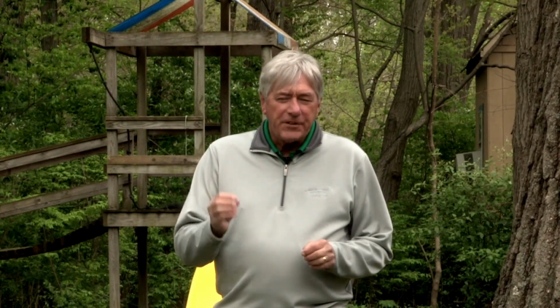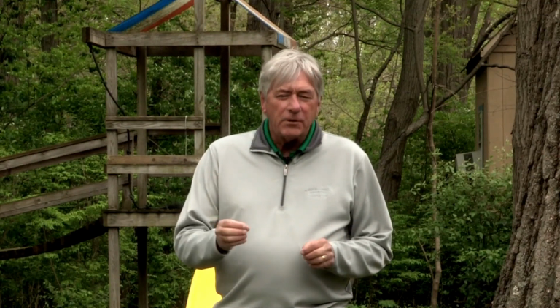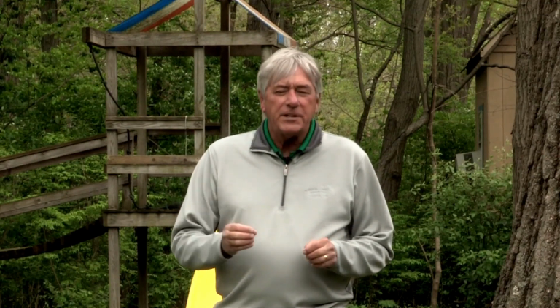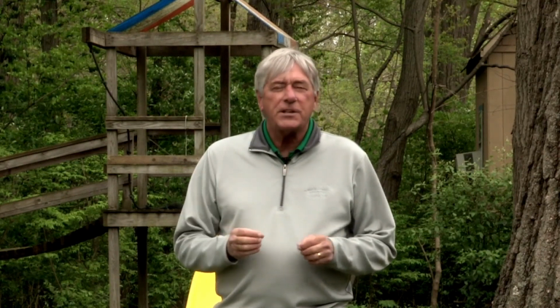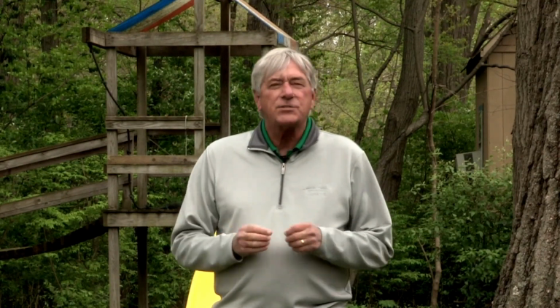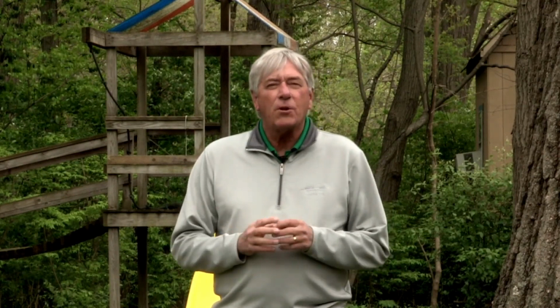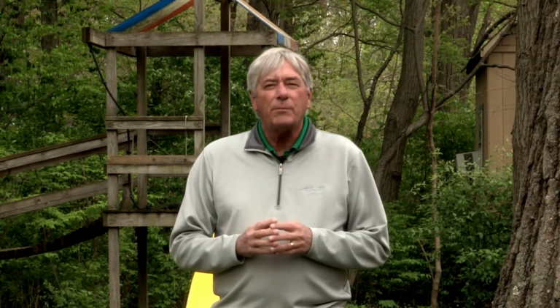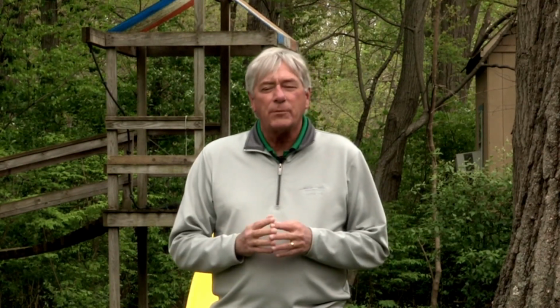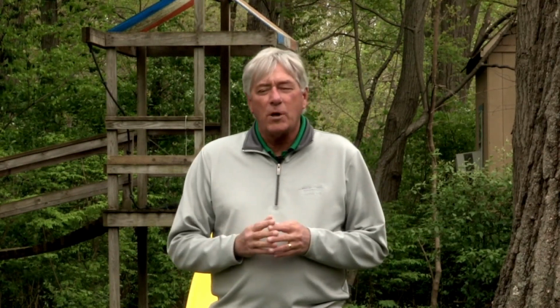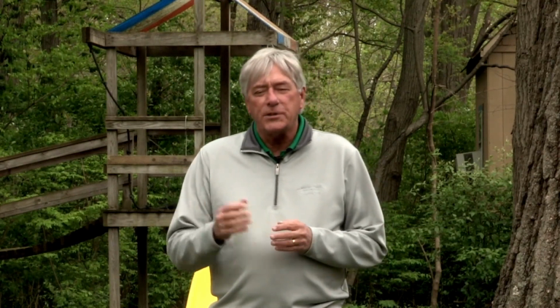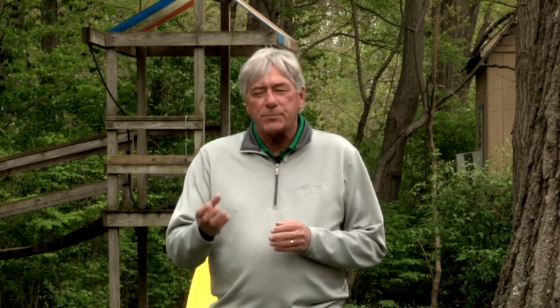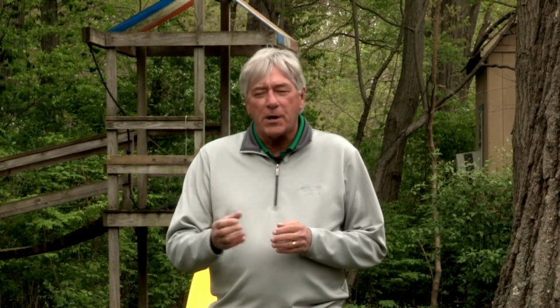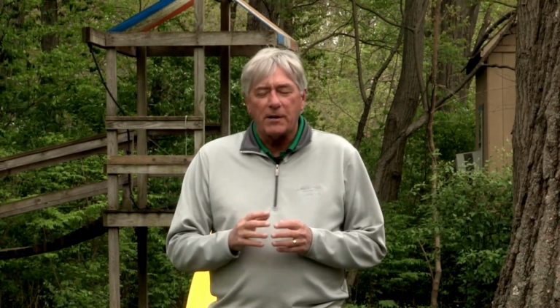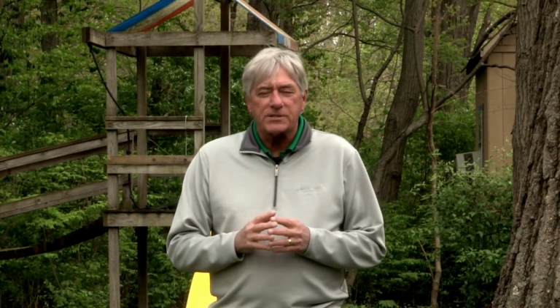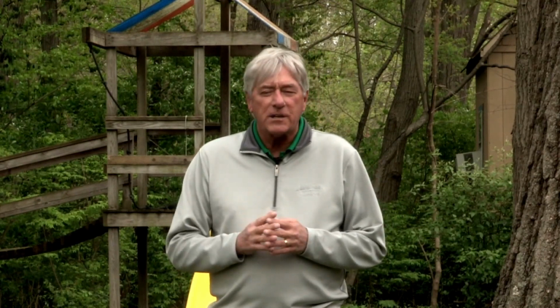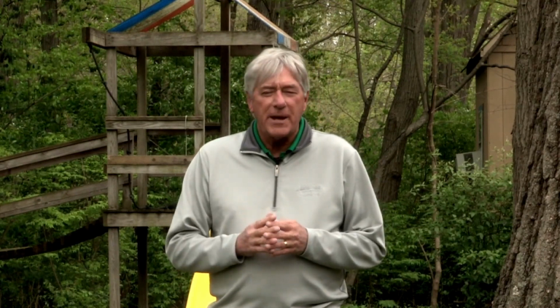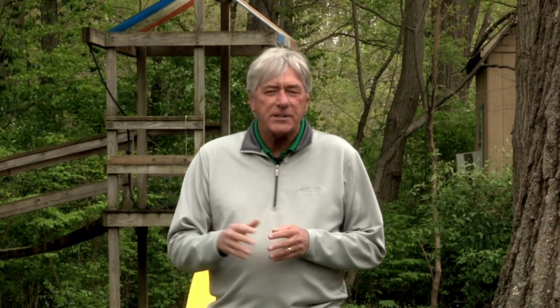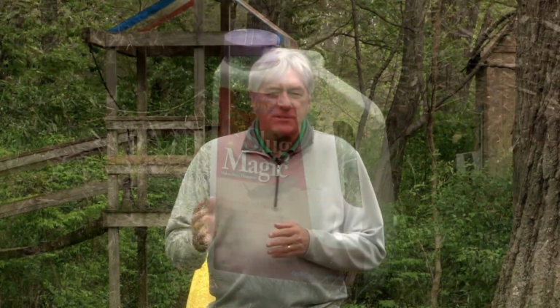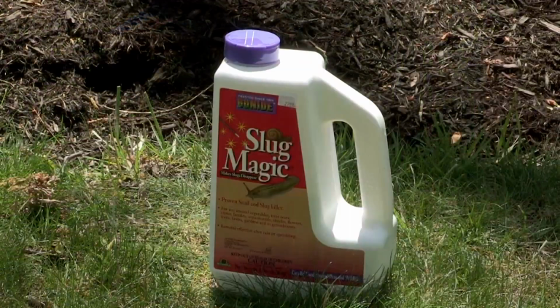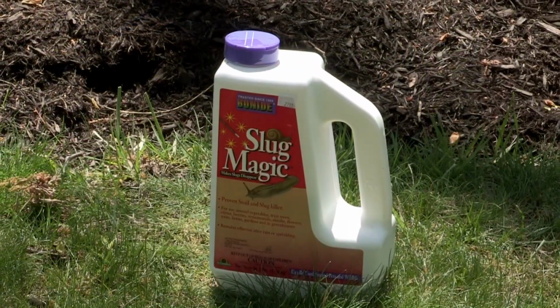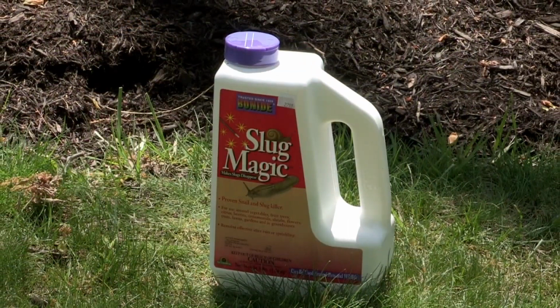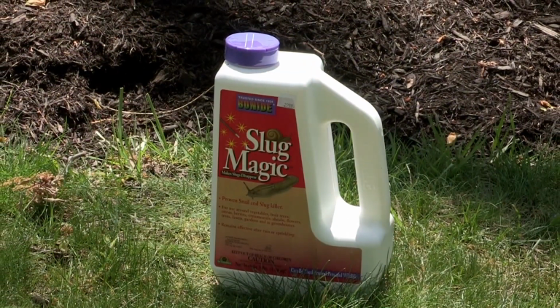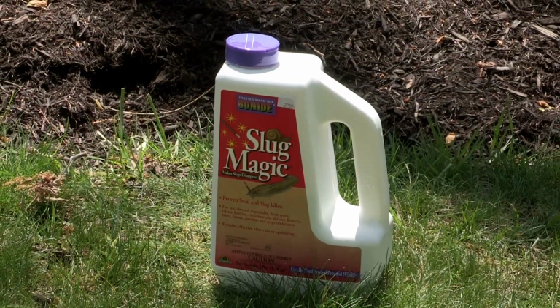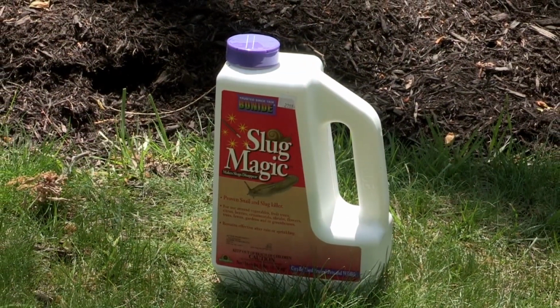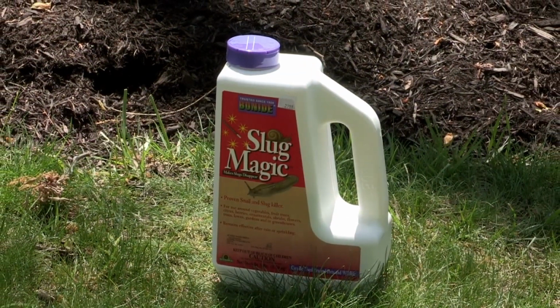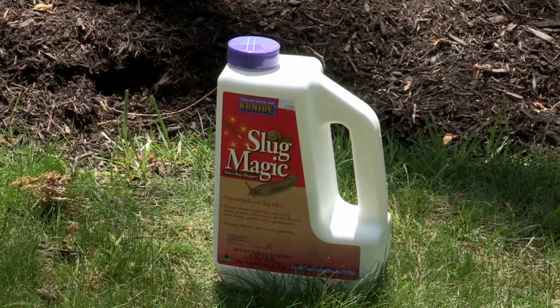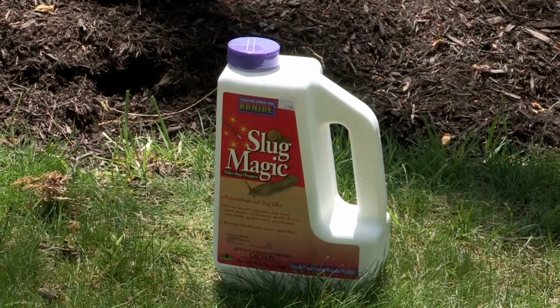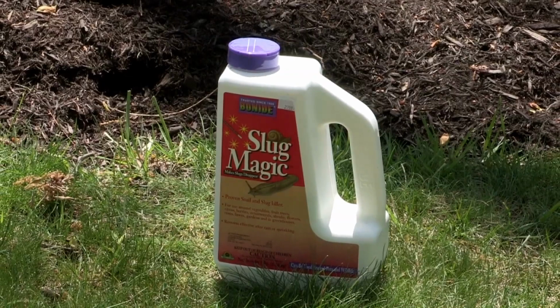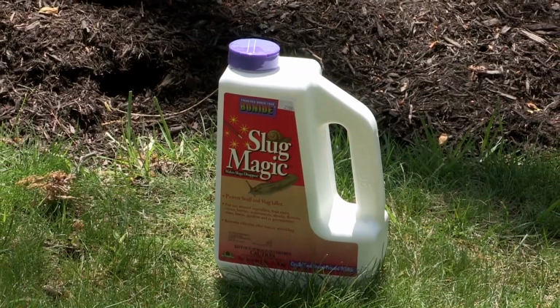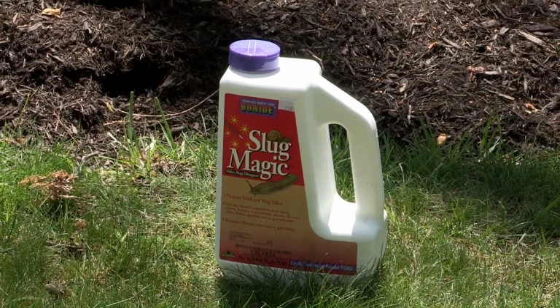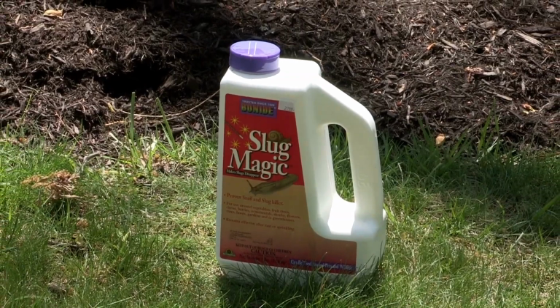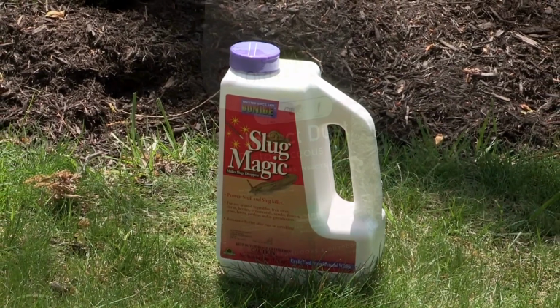Fairly easy to control. Number one, use a product like Slug Magic. It's an organic product. It's safe around children and pets.